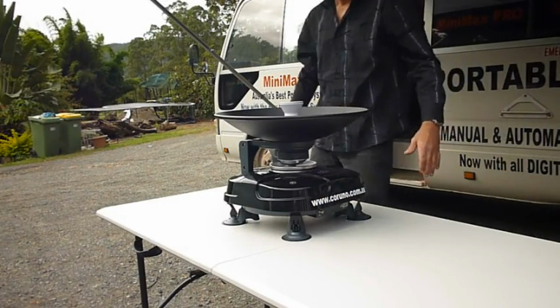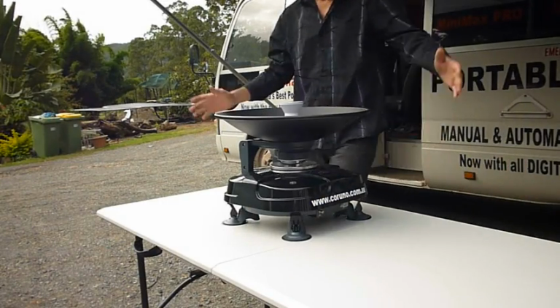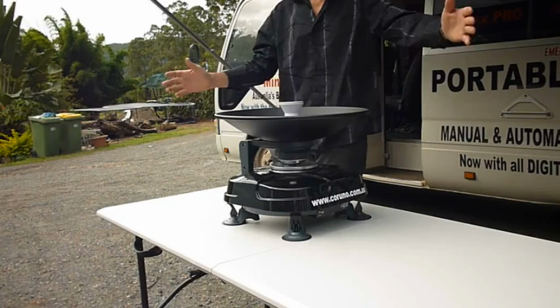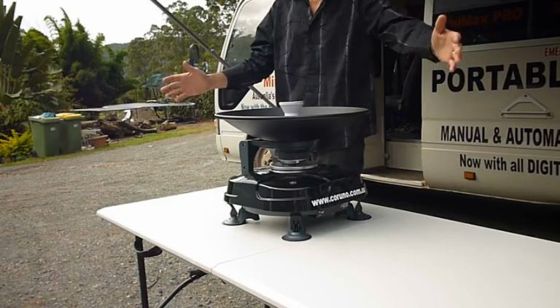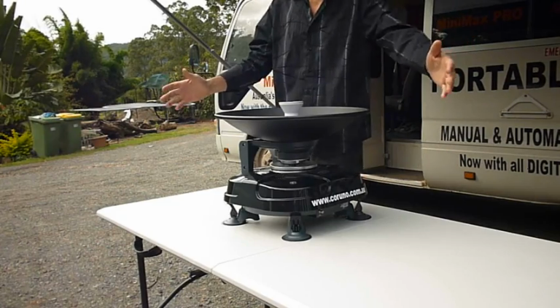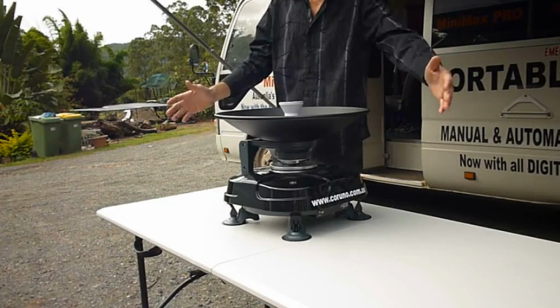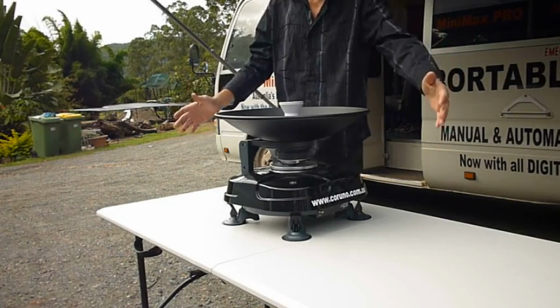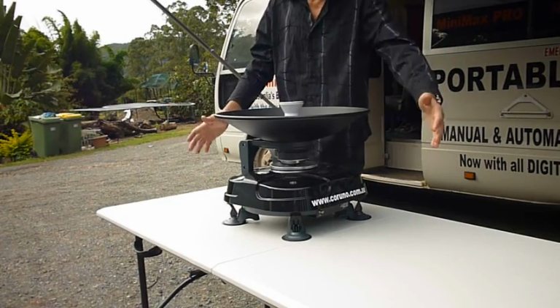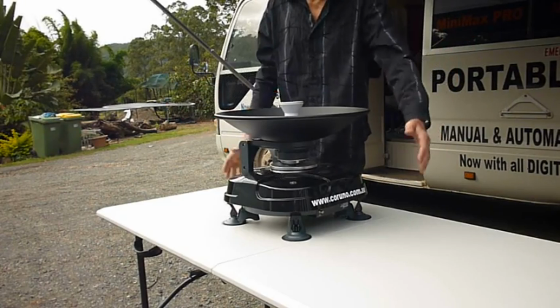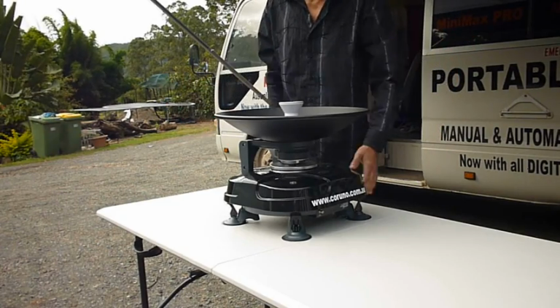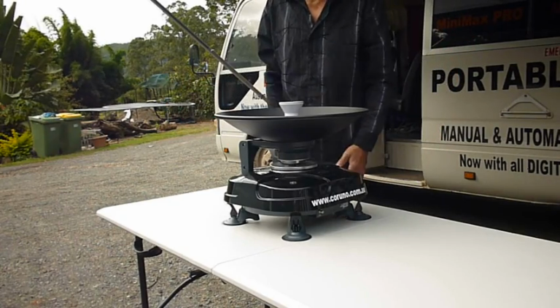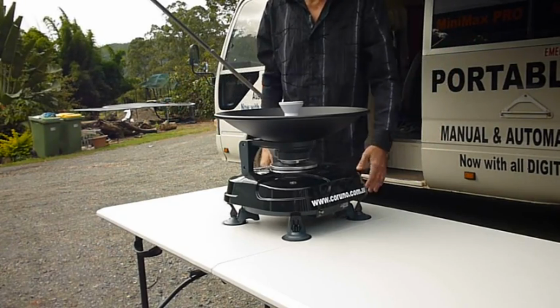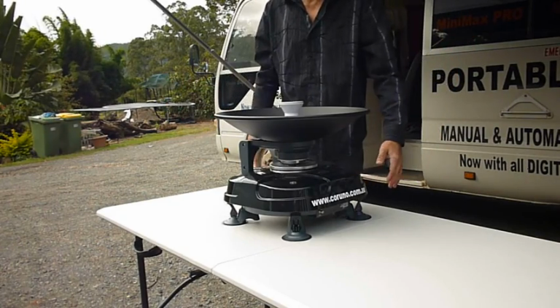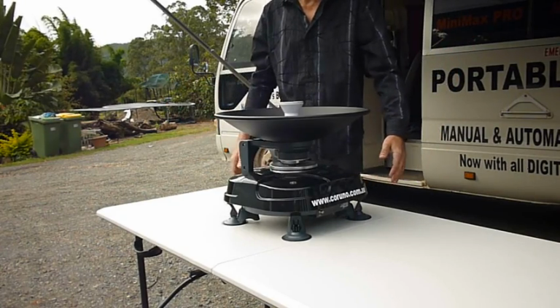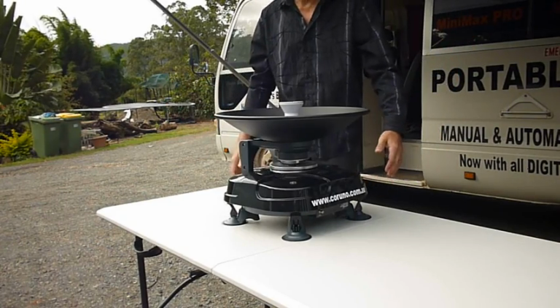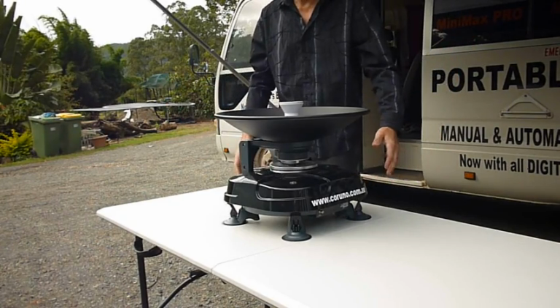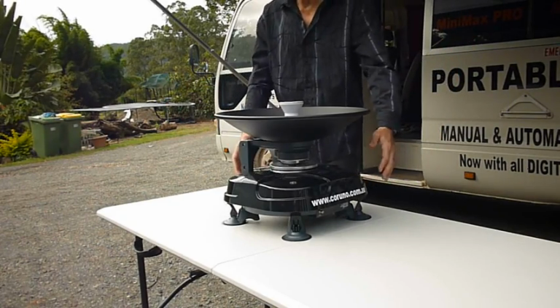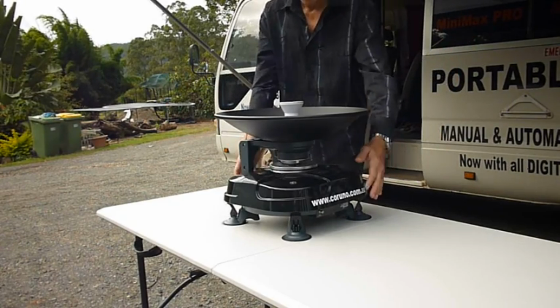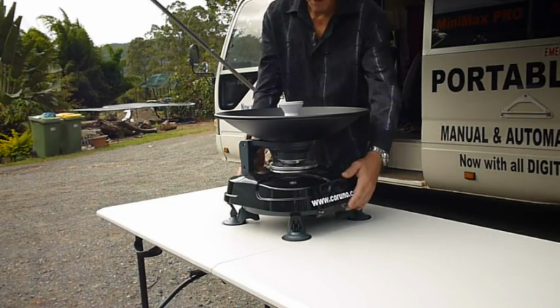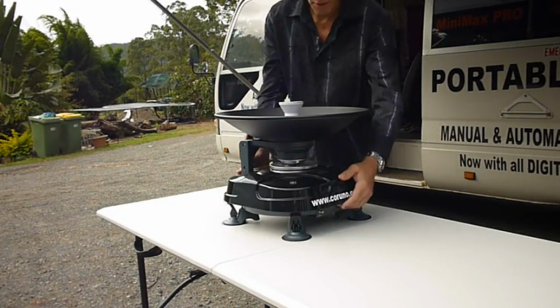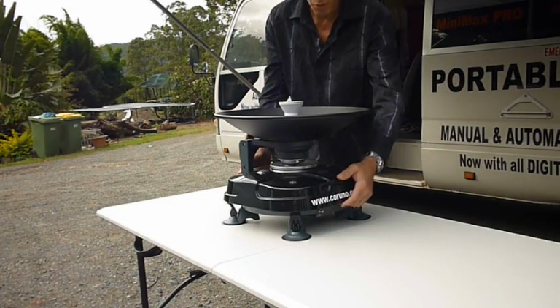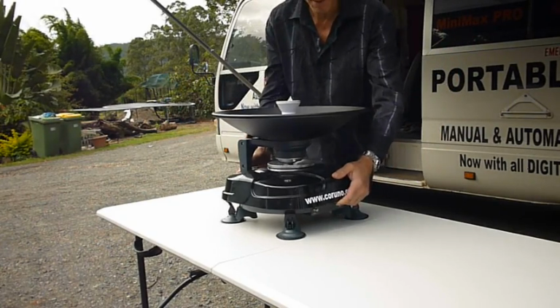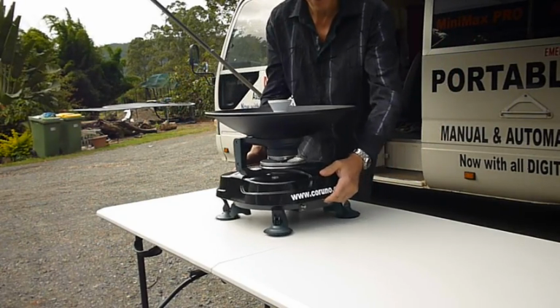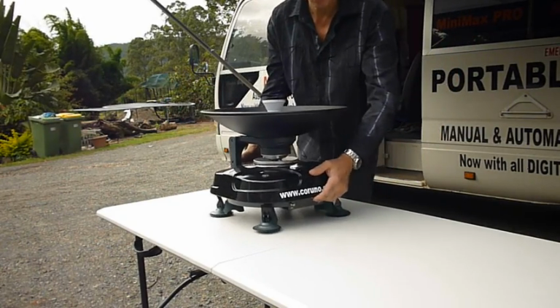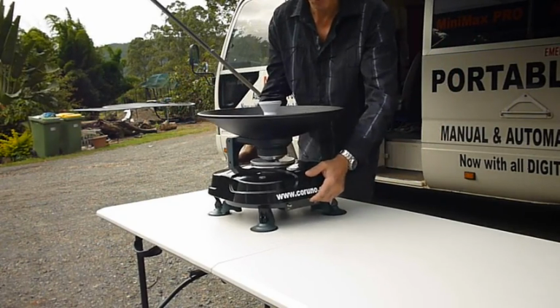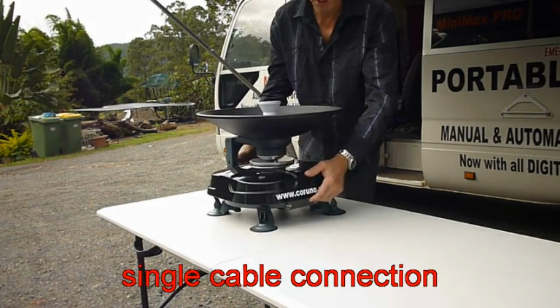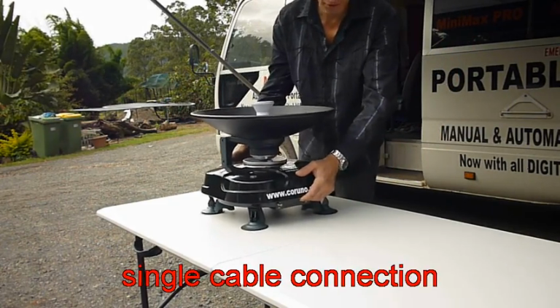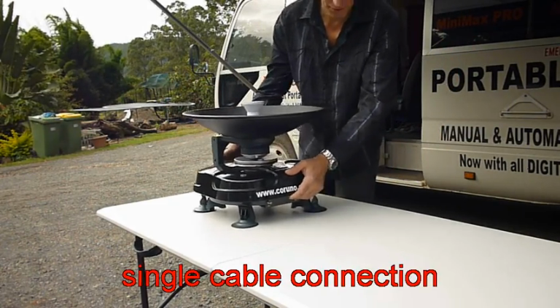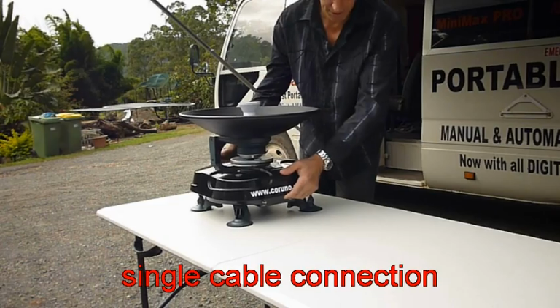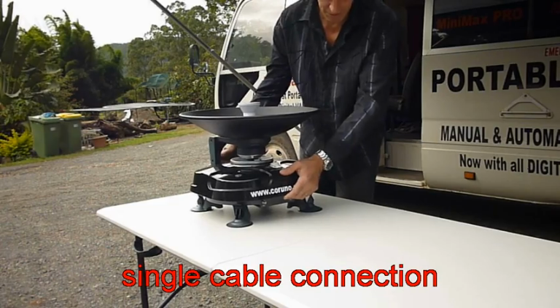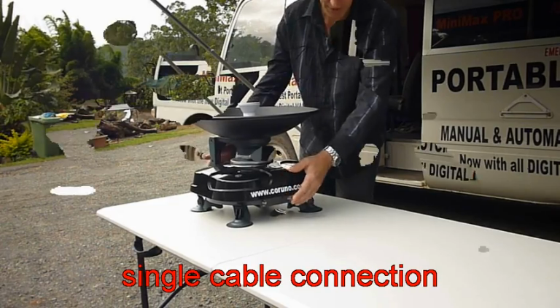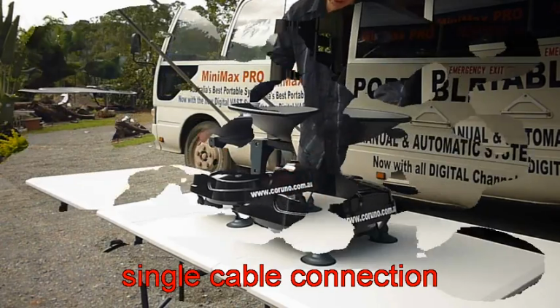This is a great product. As you can see, it comes in a carry bag as well. There's only one cable connection to the dish.